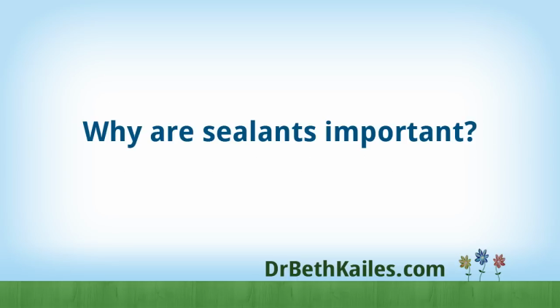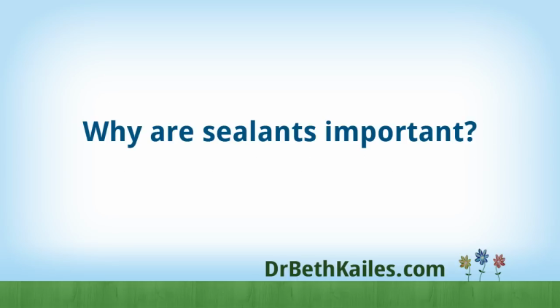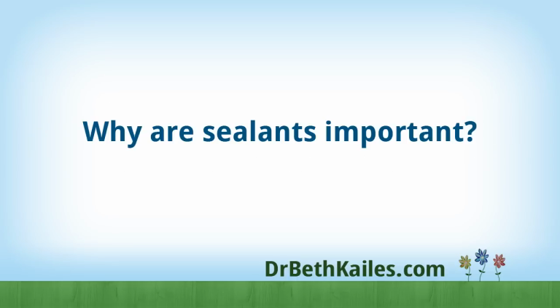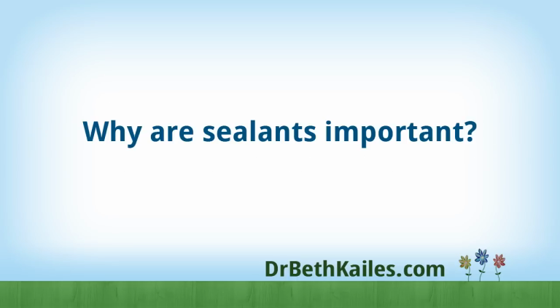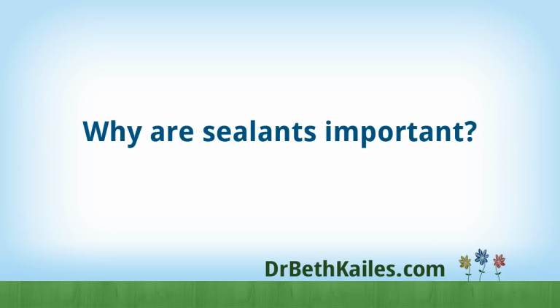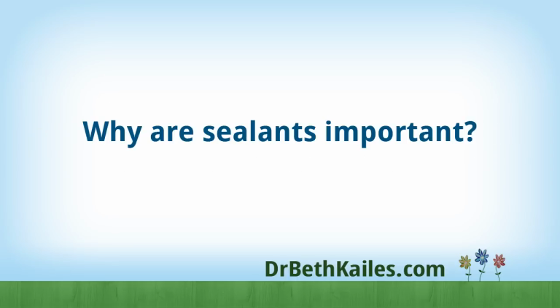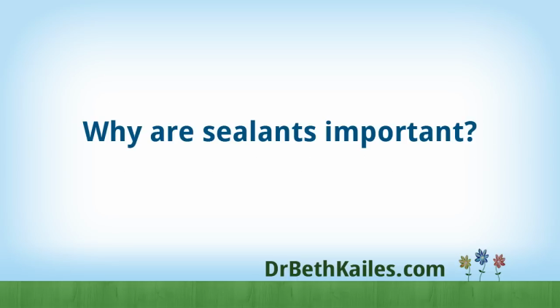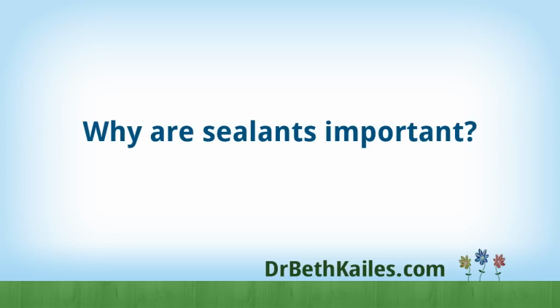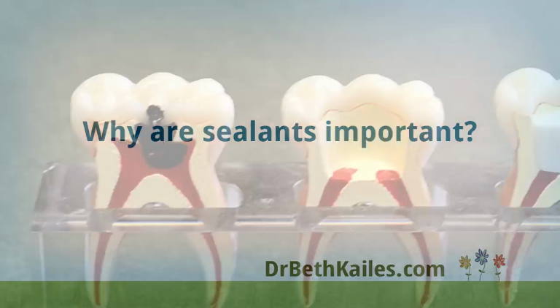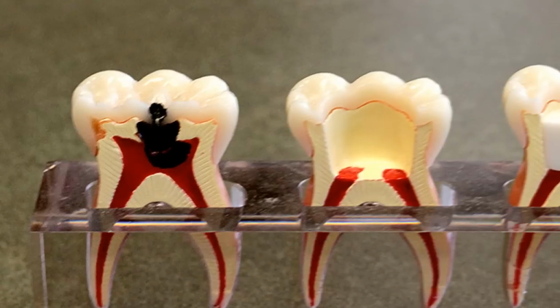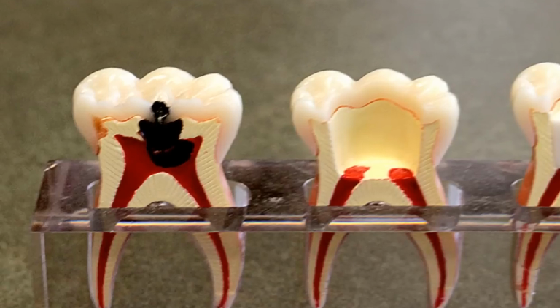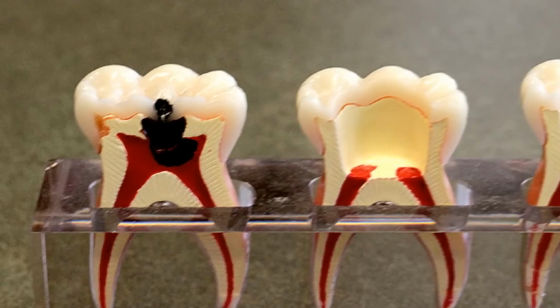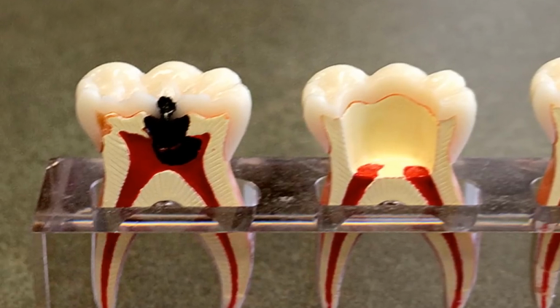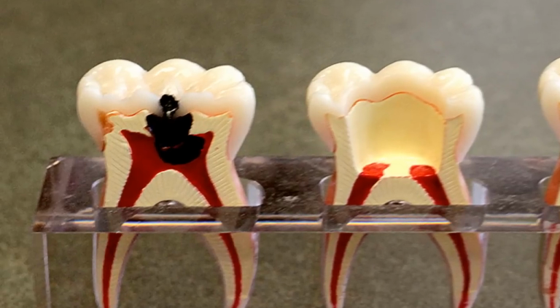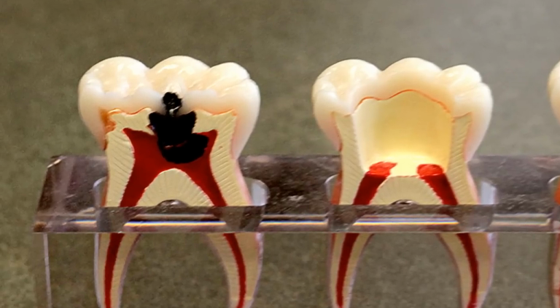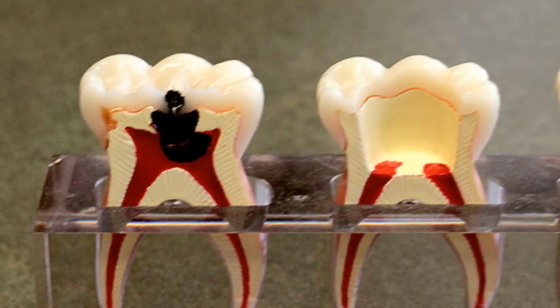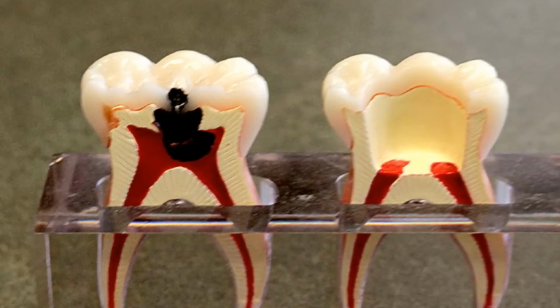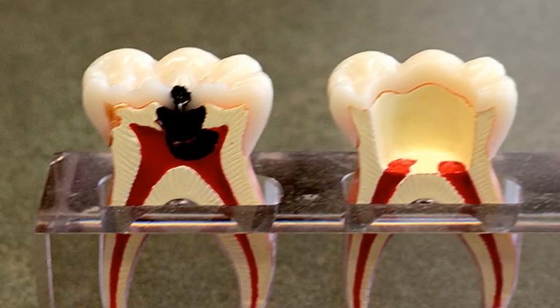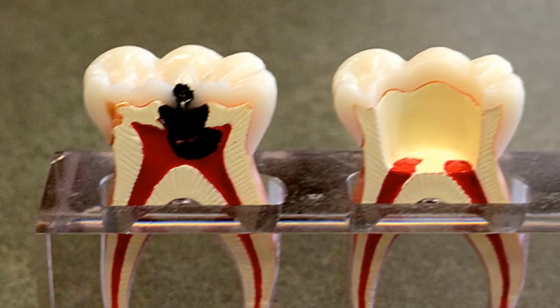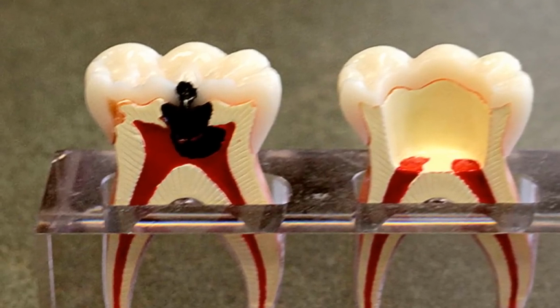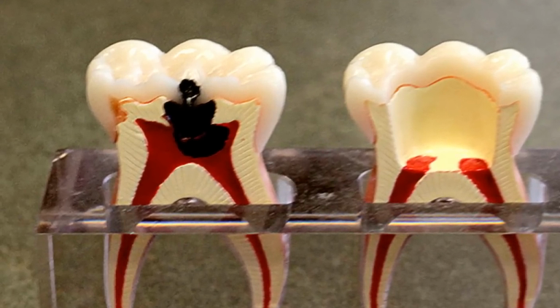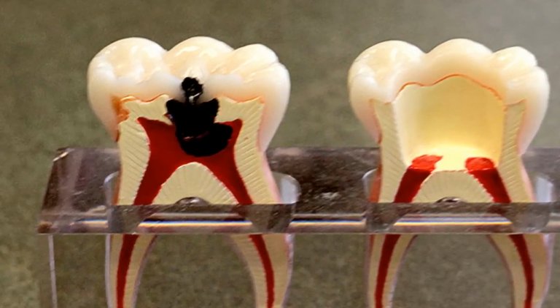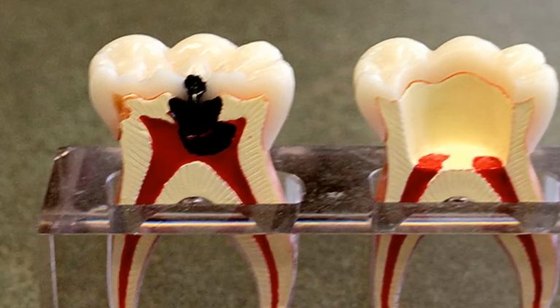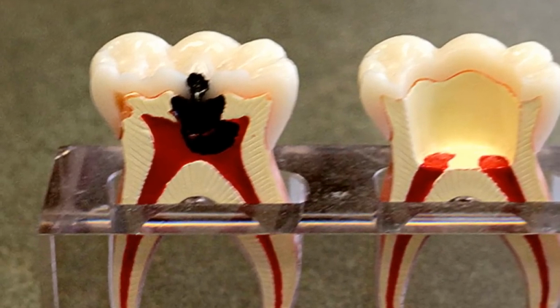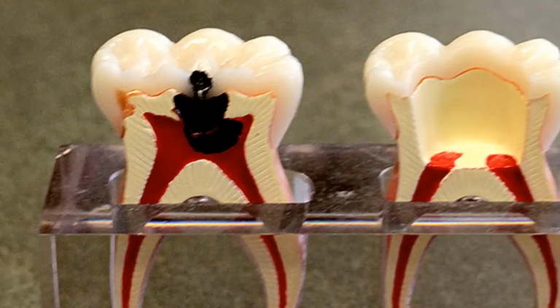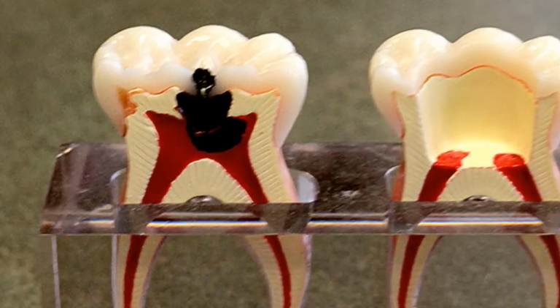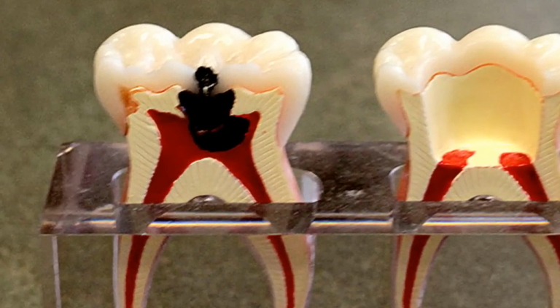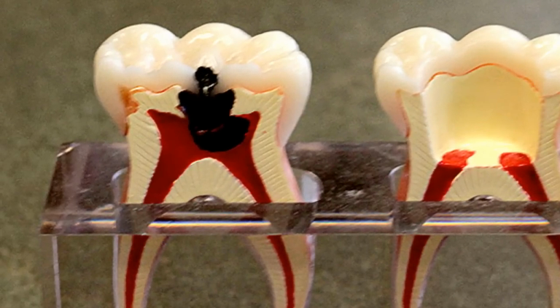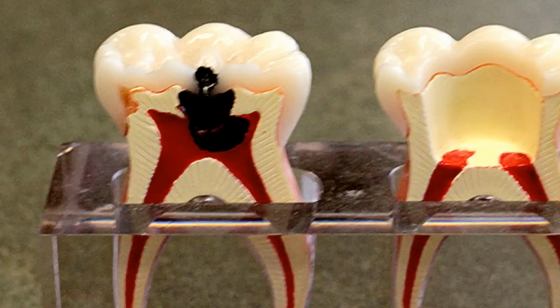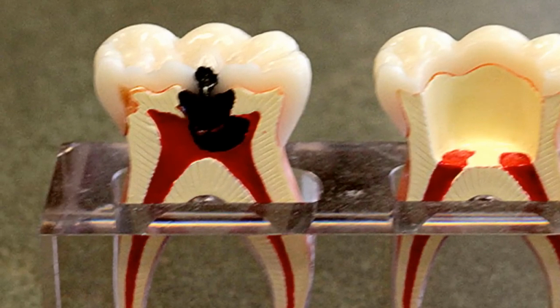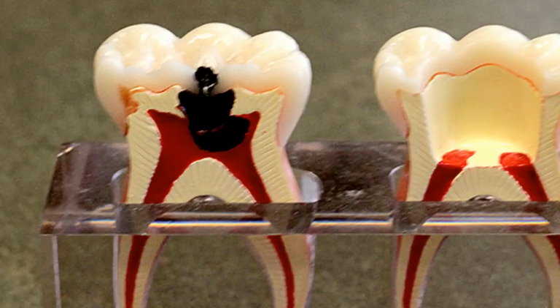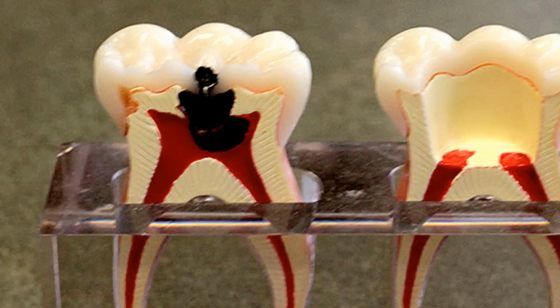Why are sealants important? Sealants are an easy, affordable way to help protect teeth from decay and cavities.